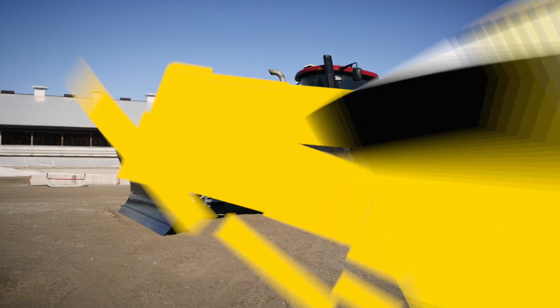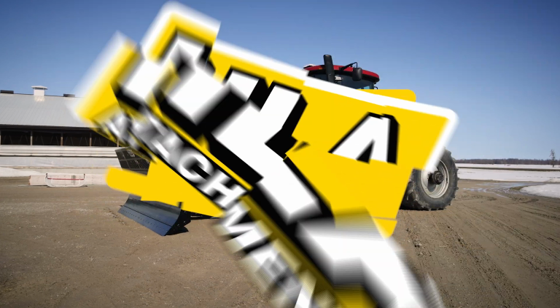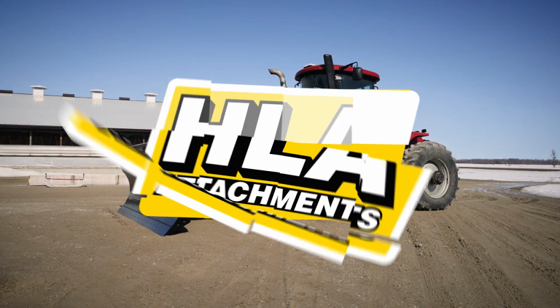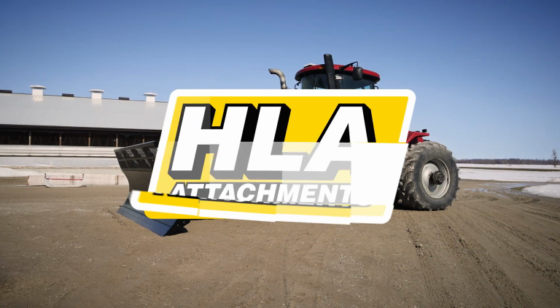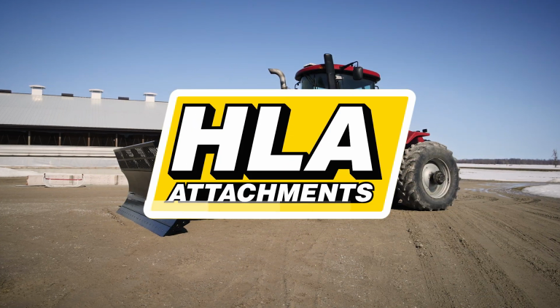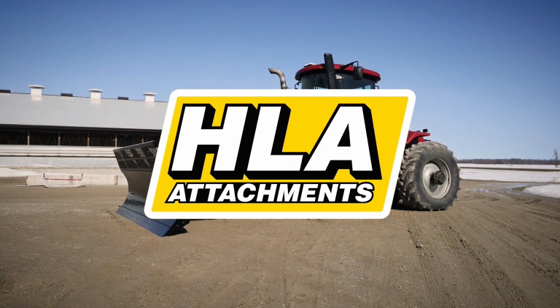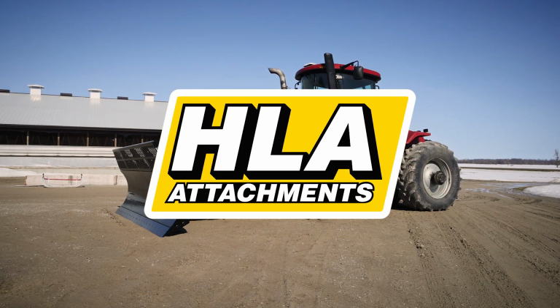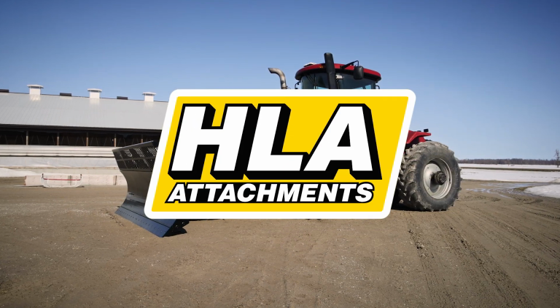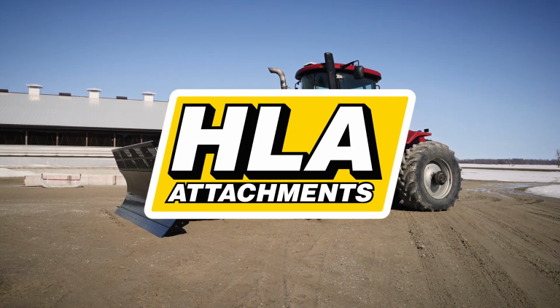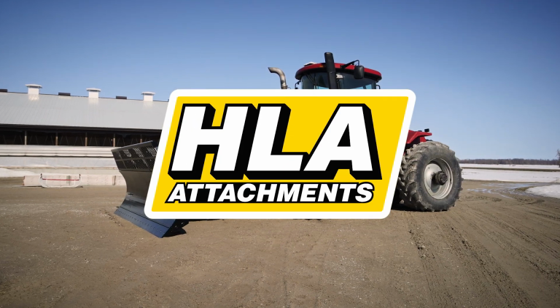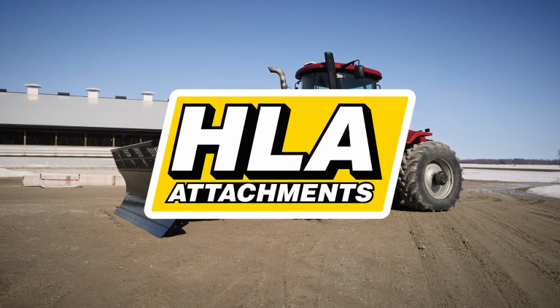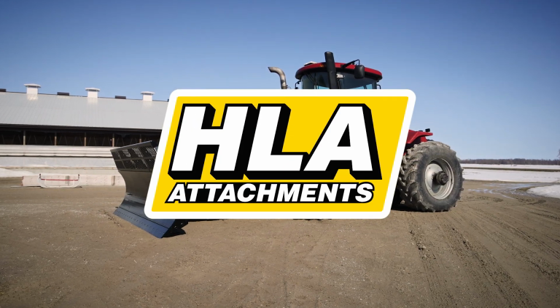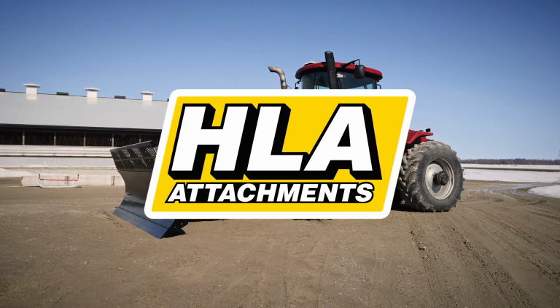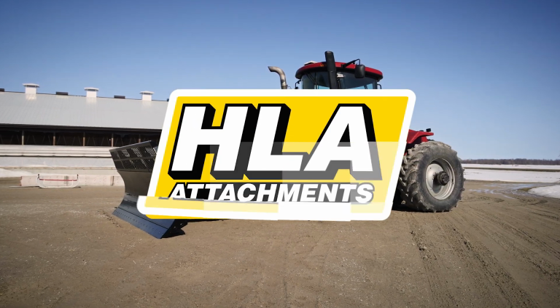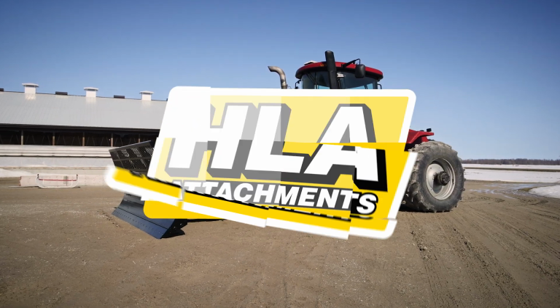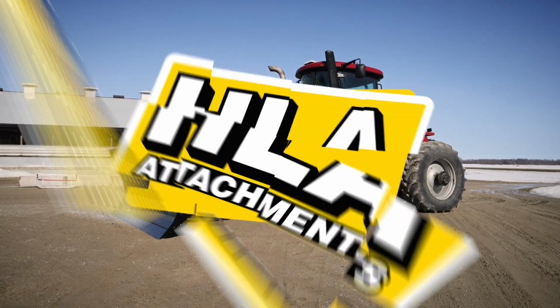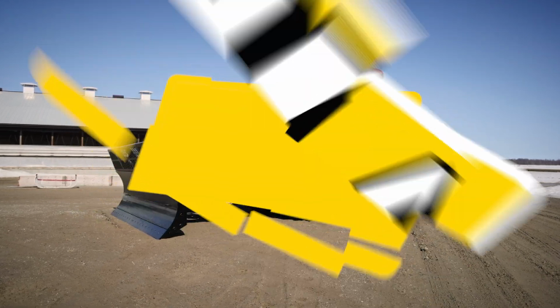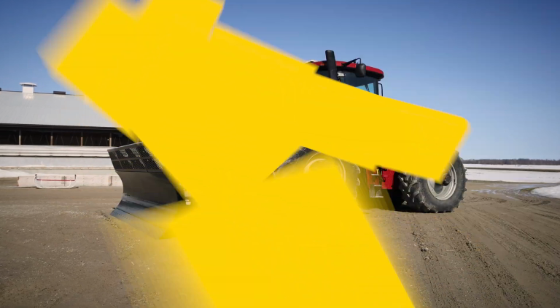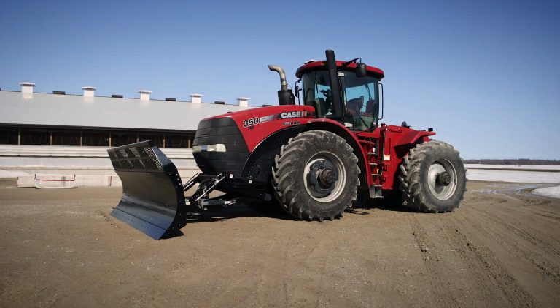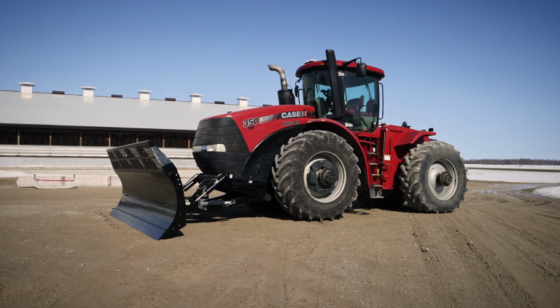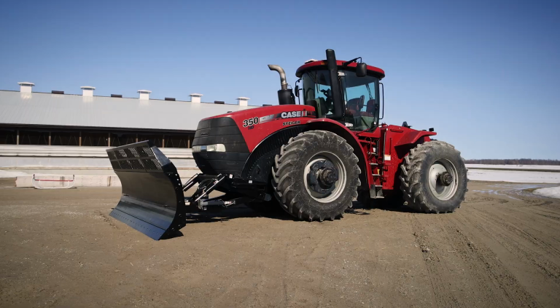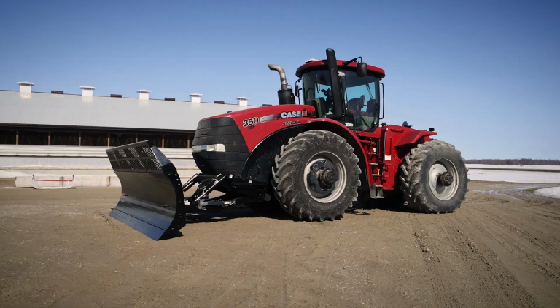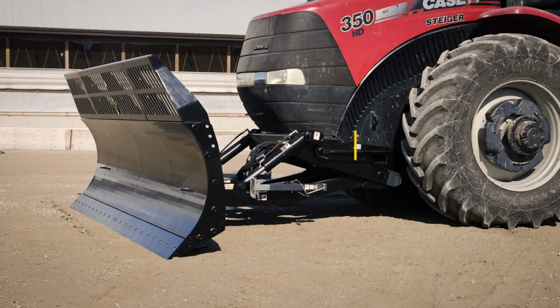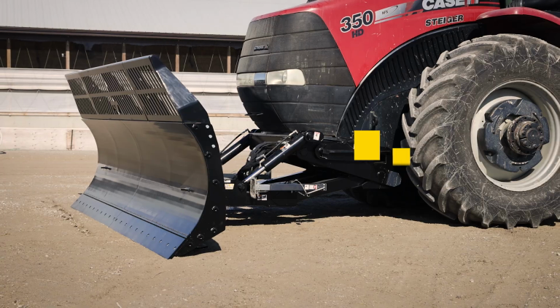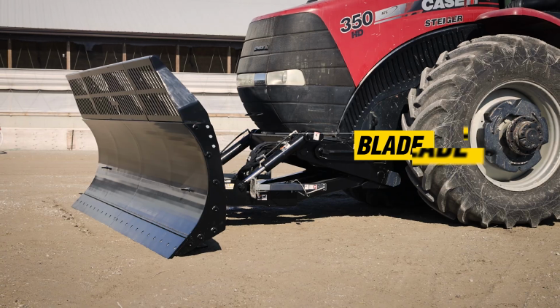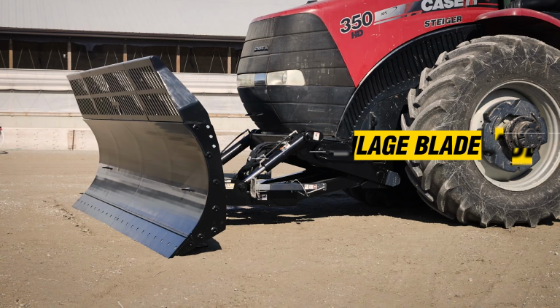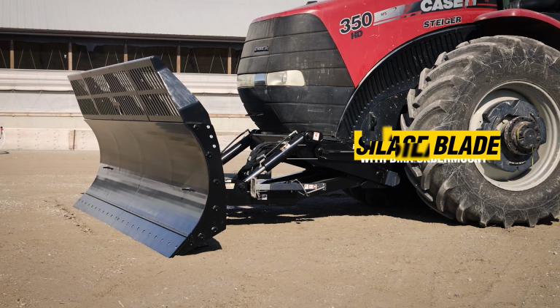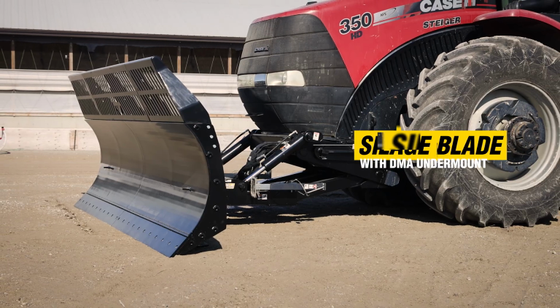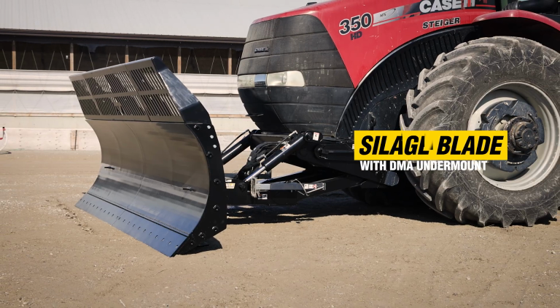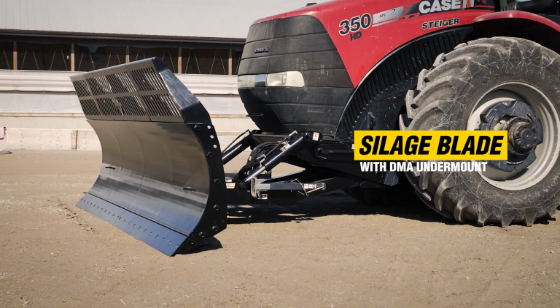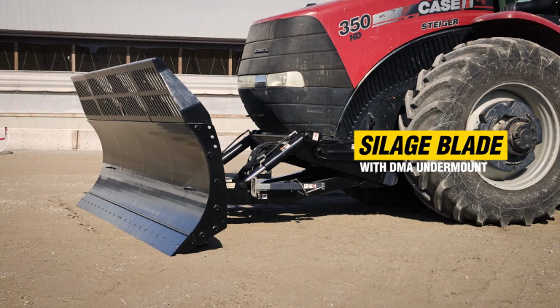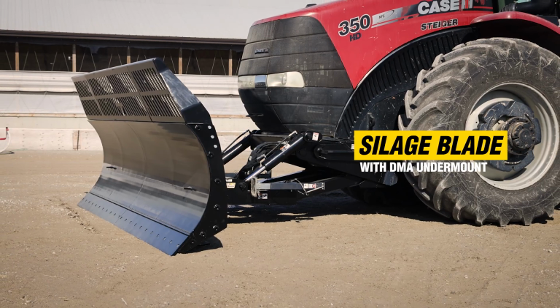In this tutorial, we'll be going over how to properly mount and dismount your HLA Attachments Silencer Blade.